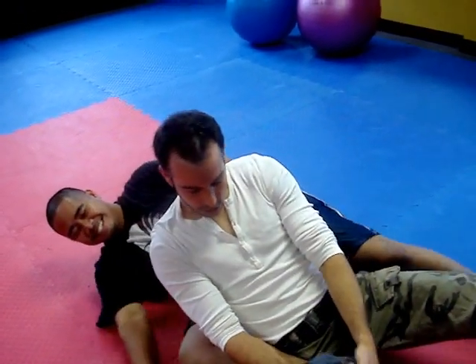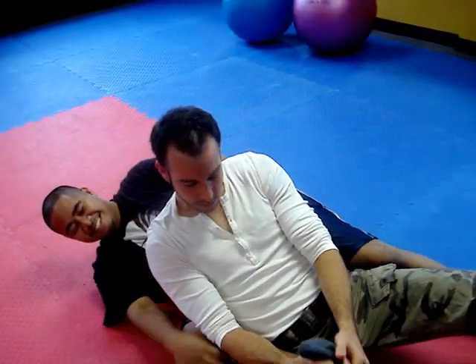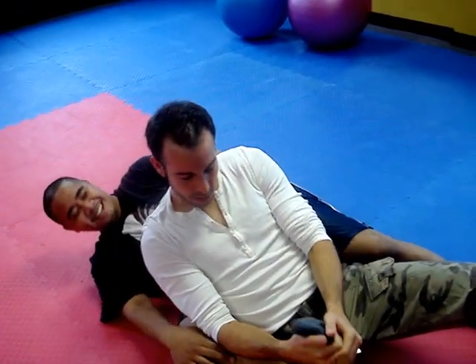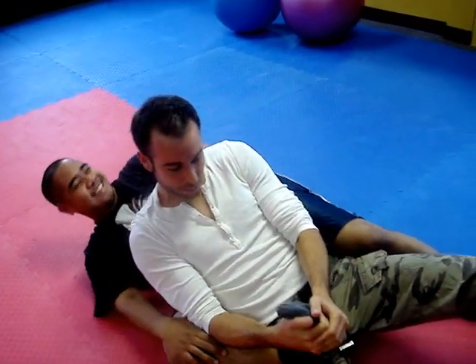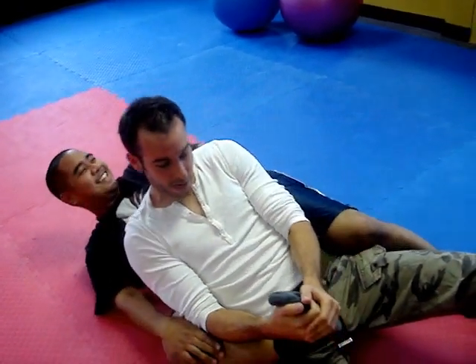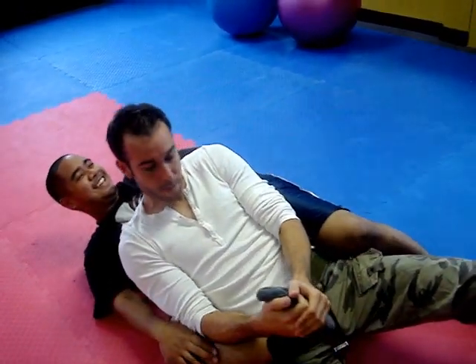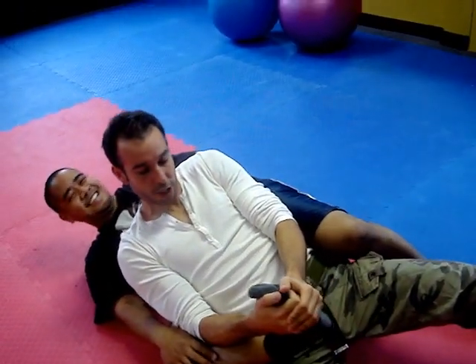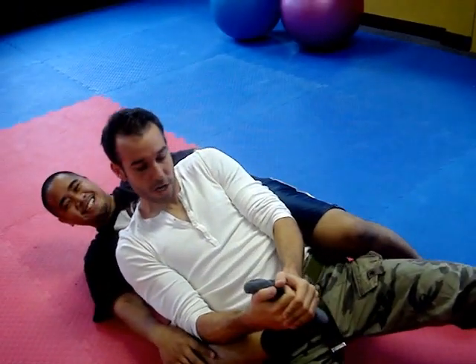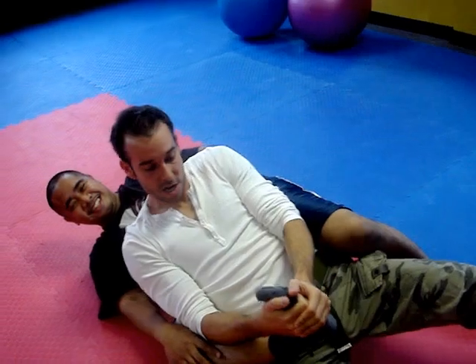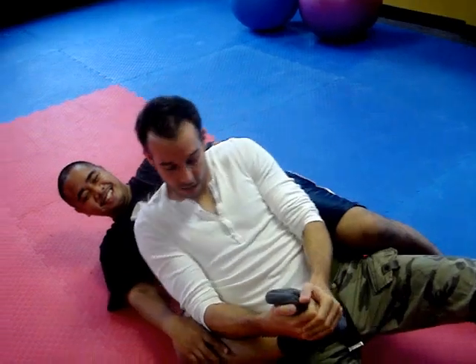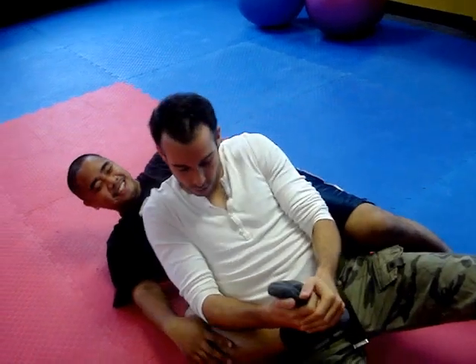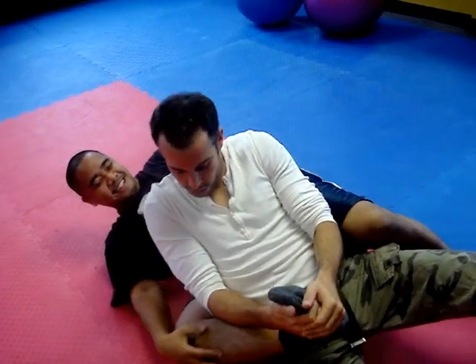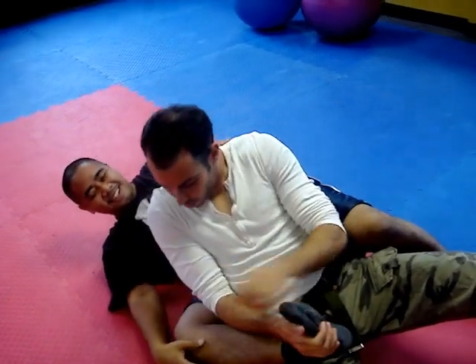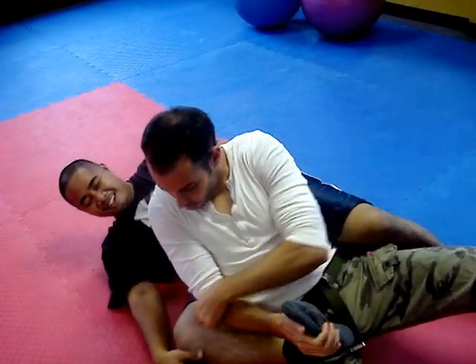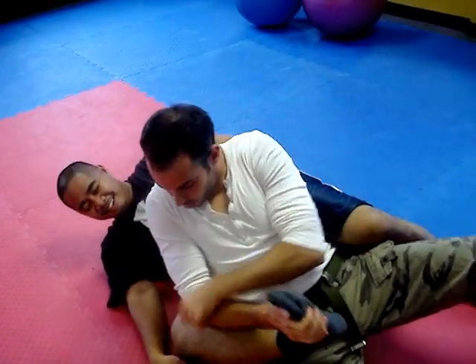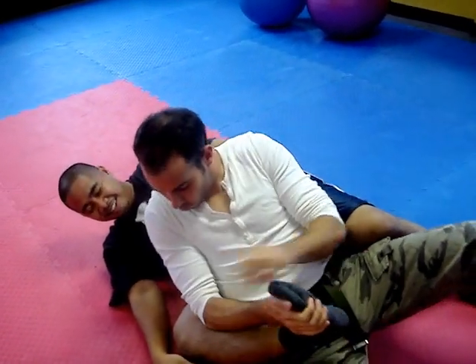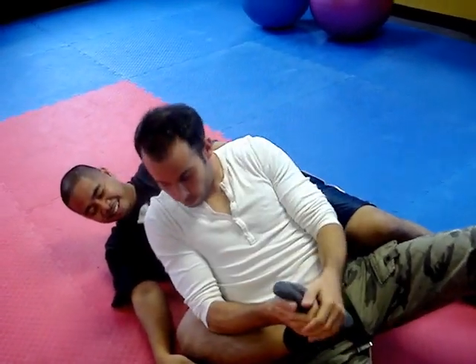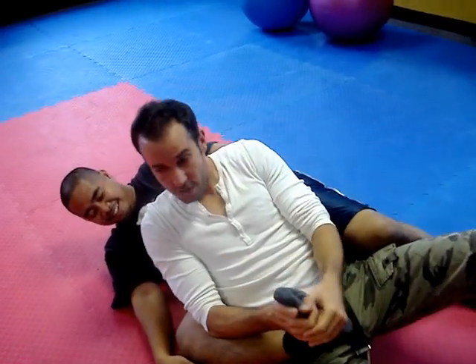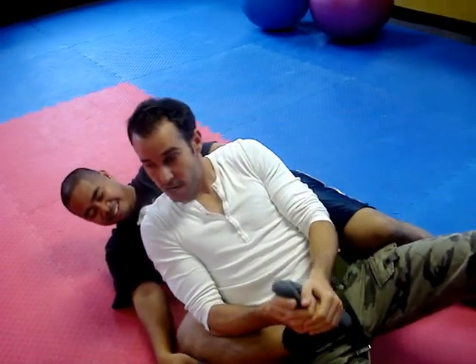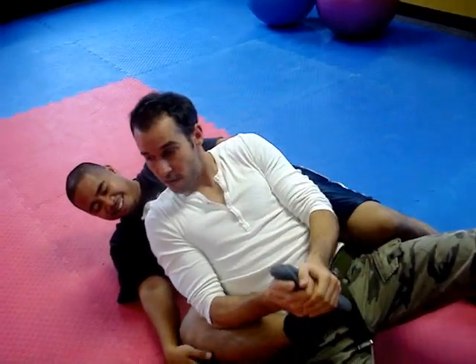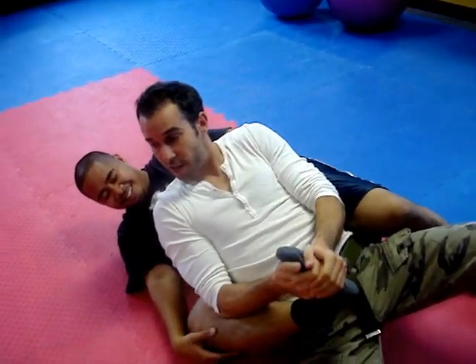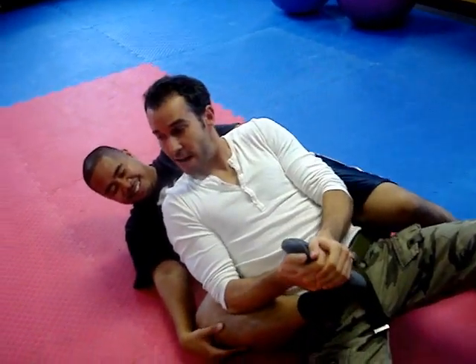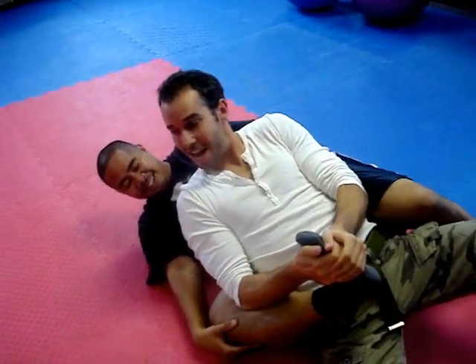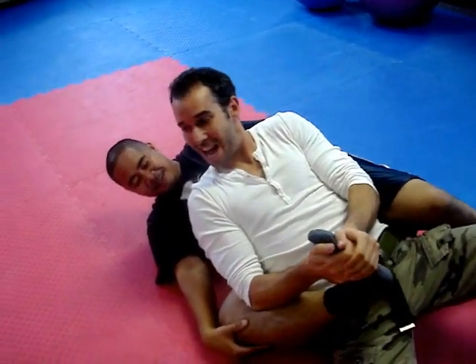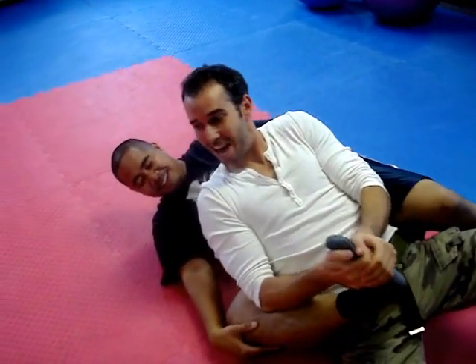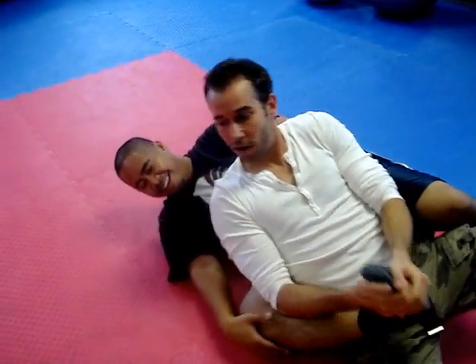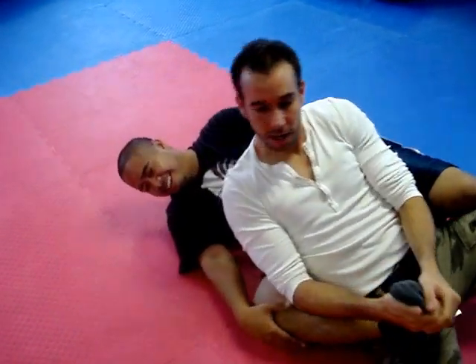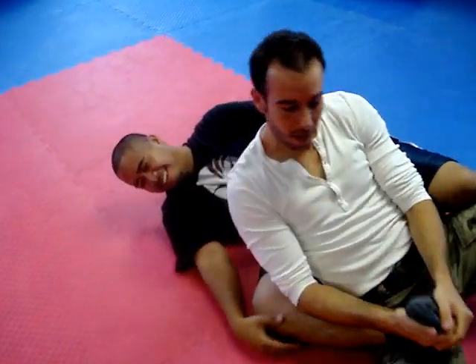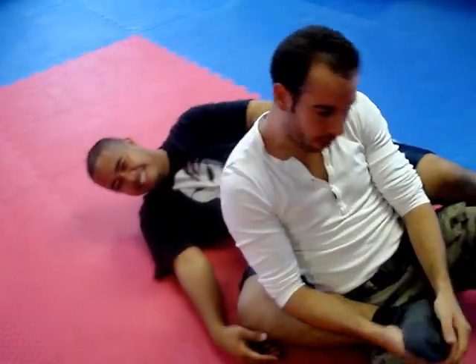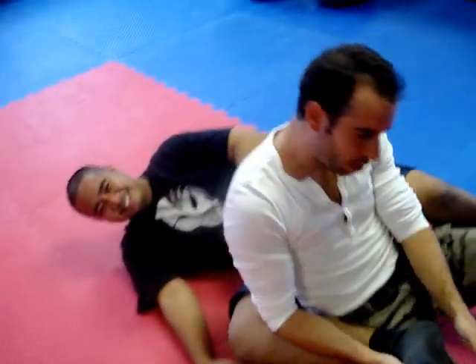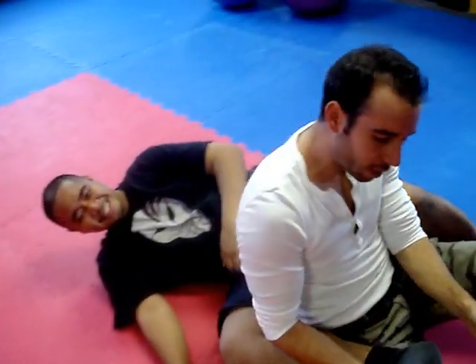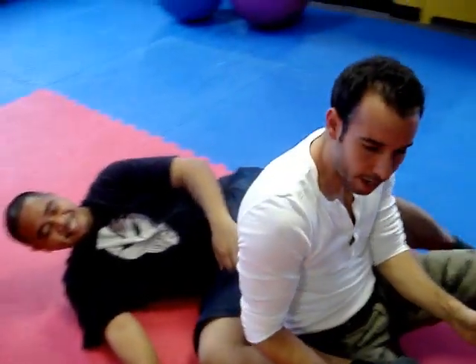All I'm doing is applying pressure, coming over here, going around the knee — you feel that? Okay, put on the choke again.